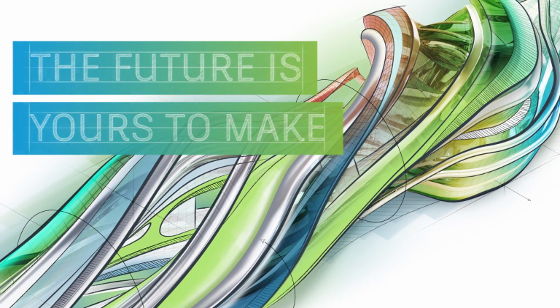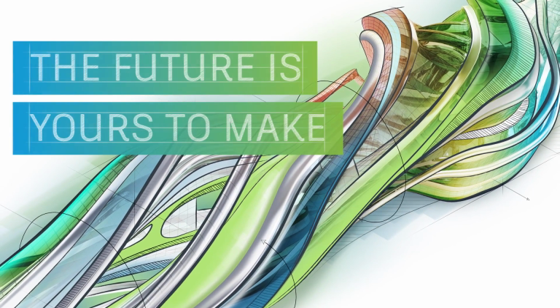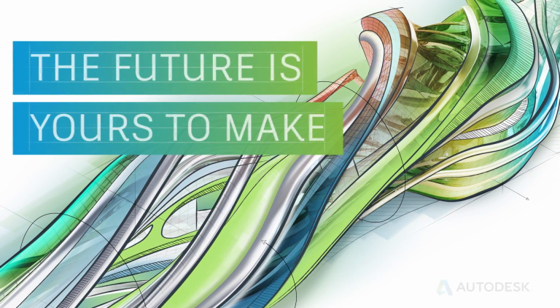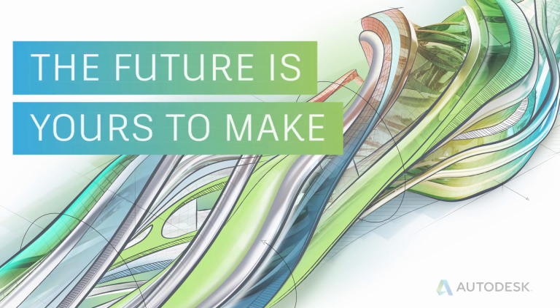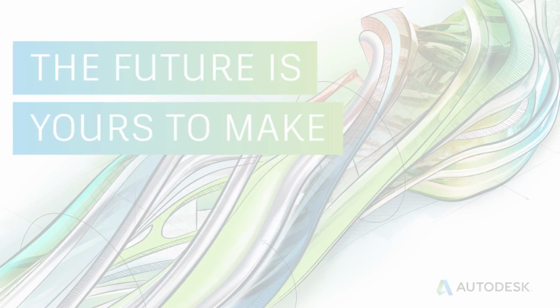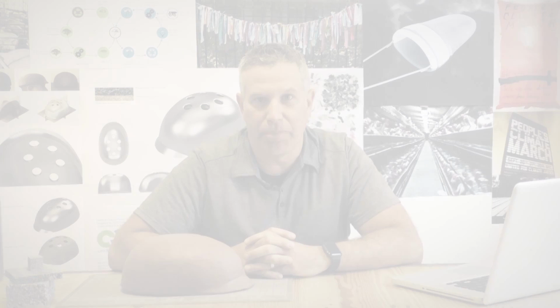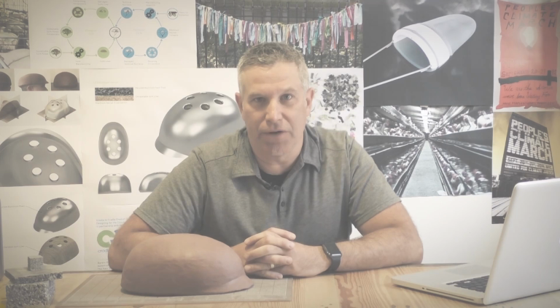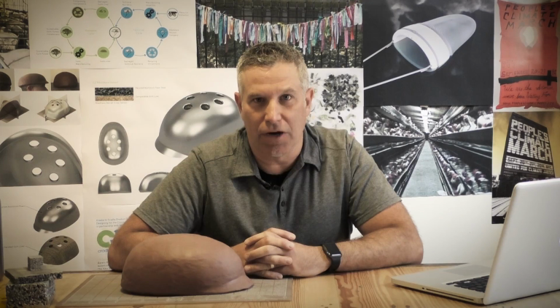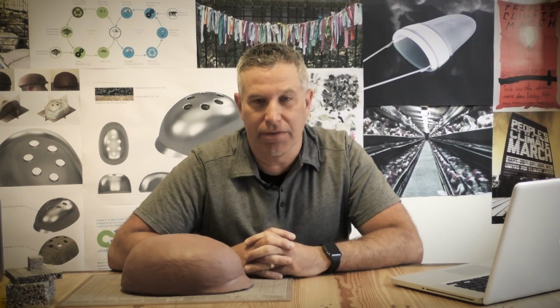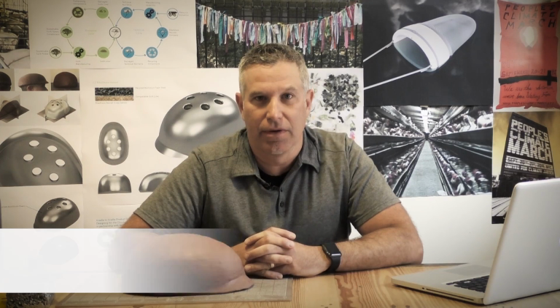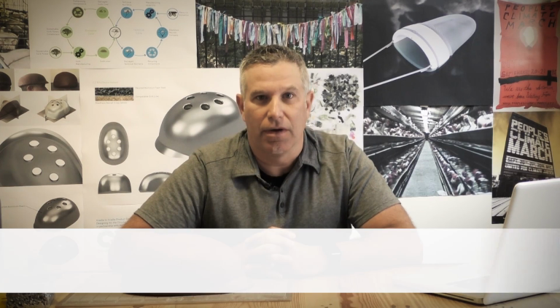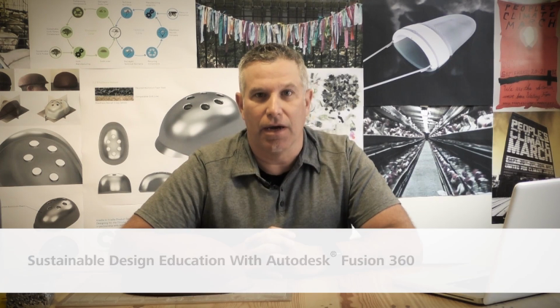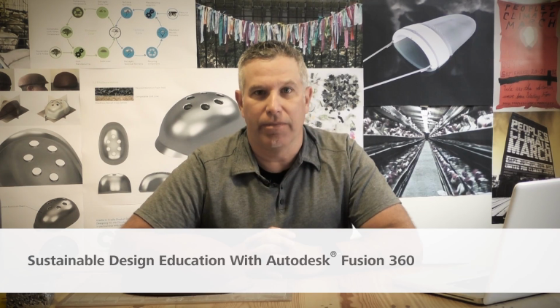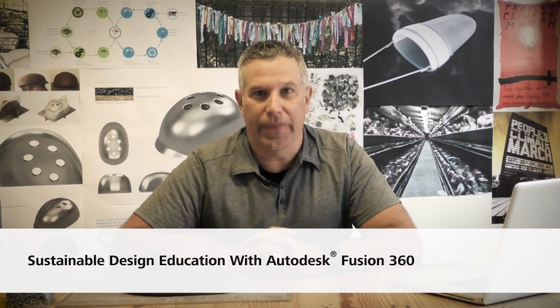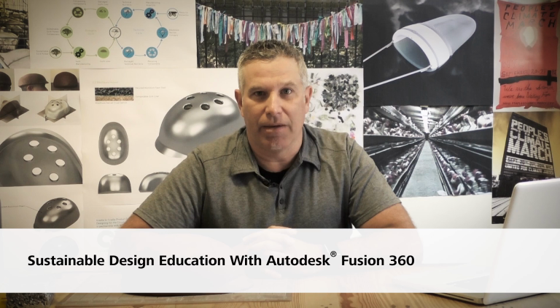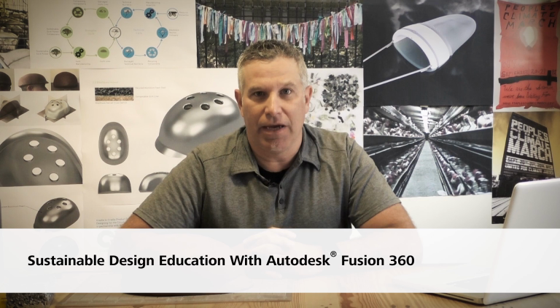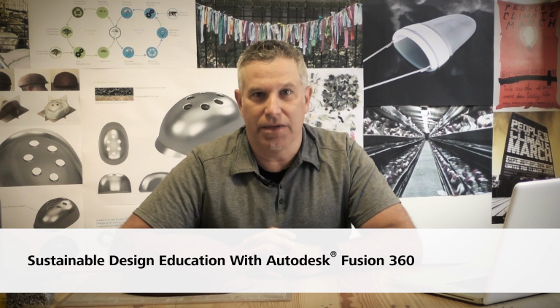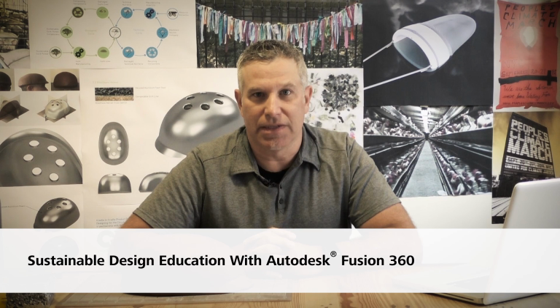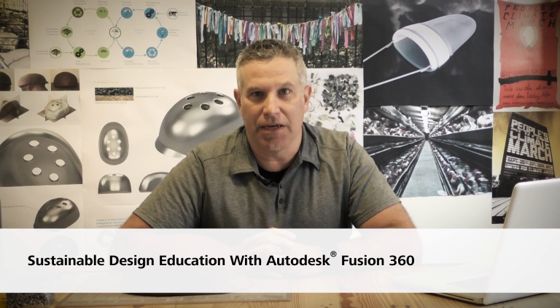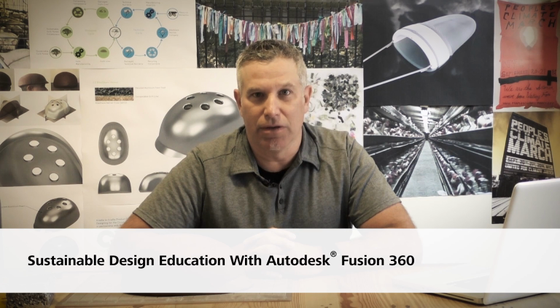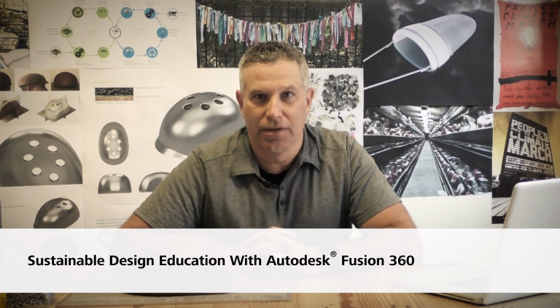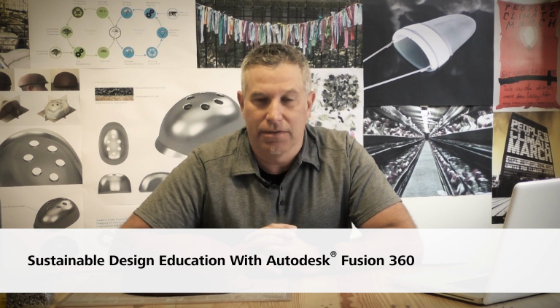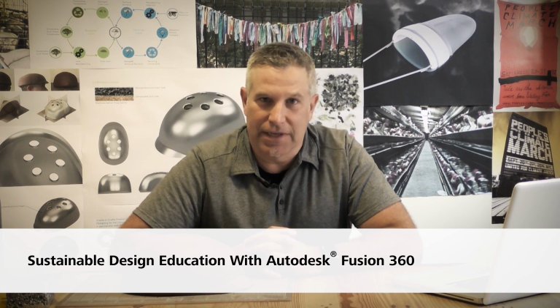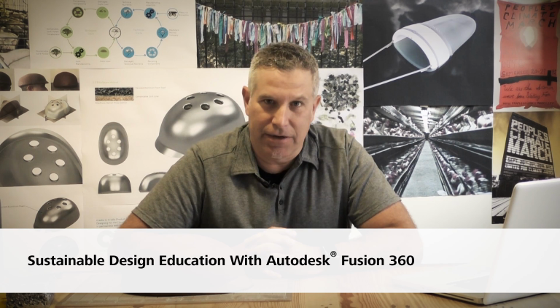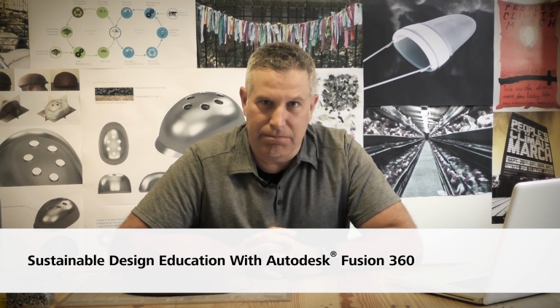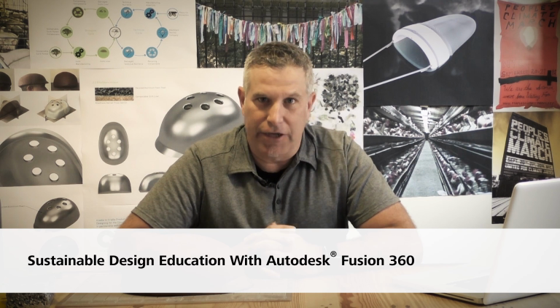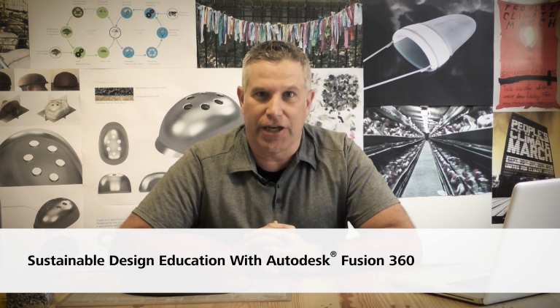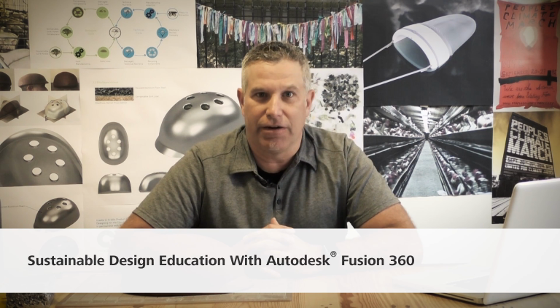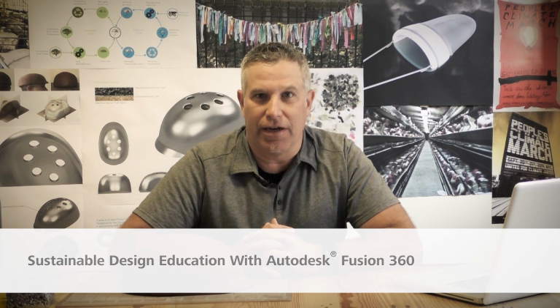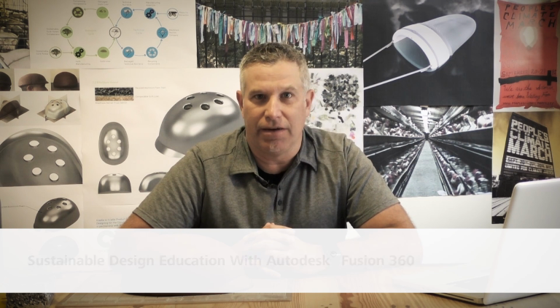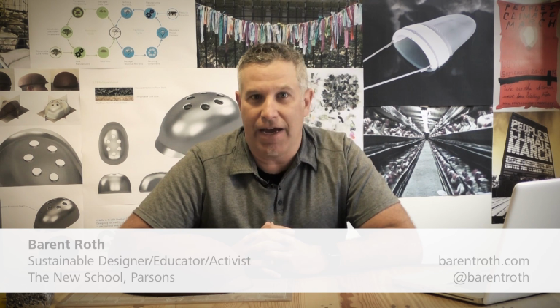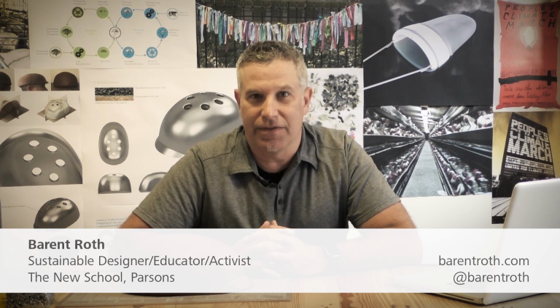My name is Barent Roth. I'm a sustainable designer, educator, and activist.